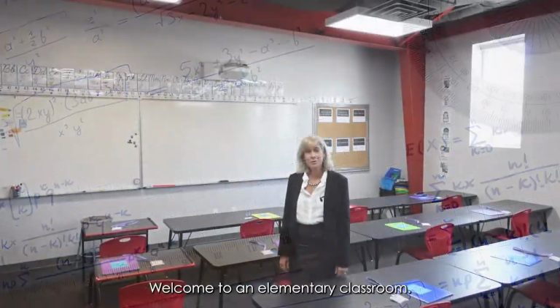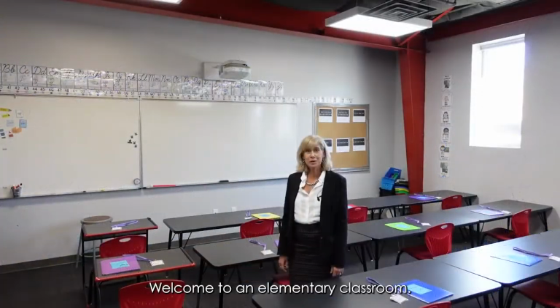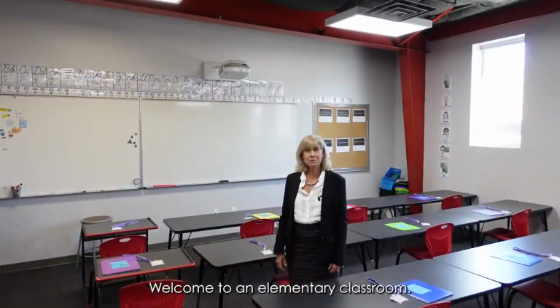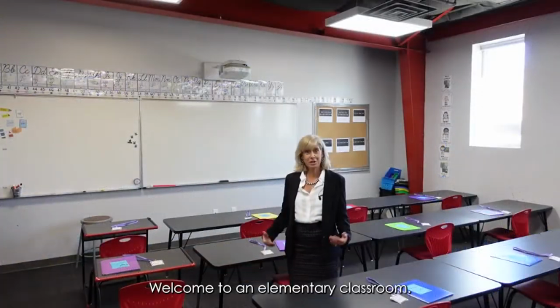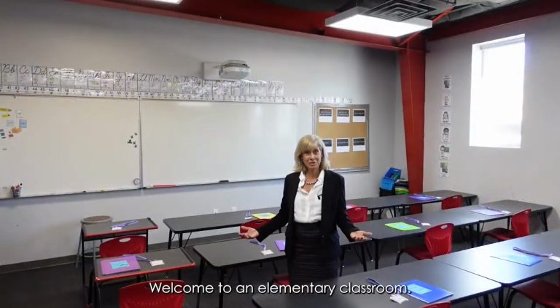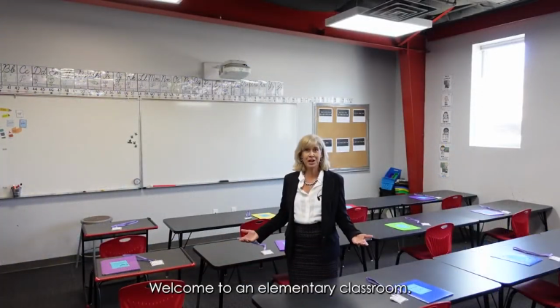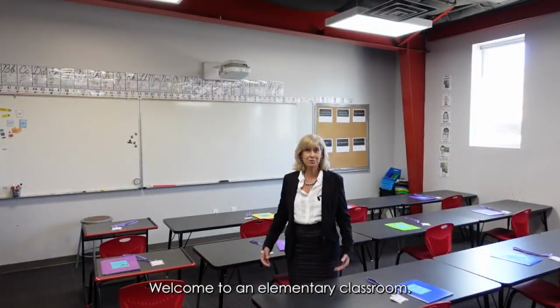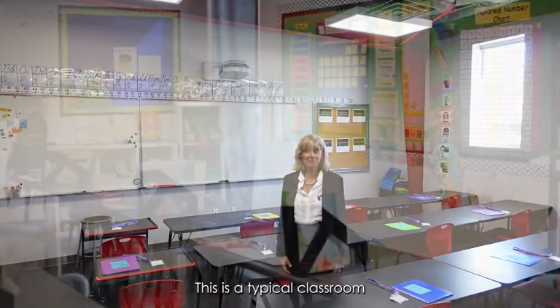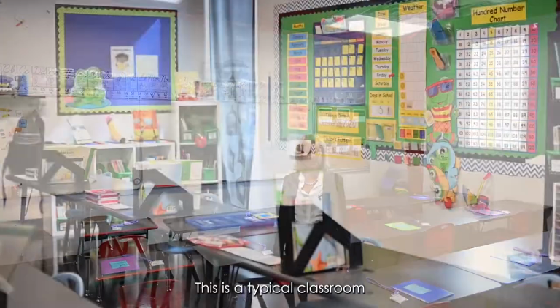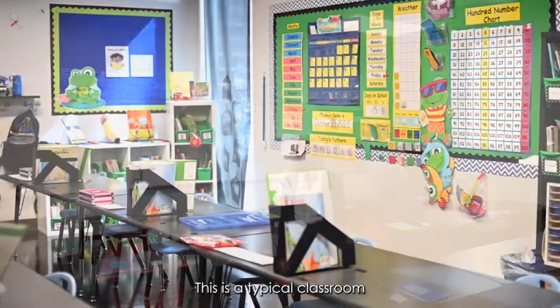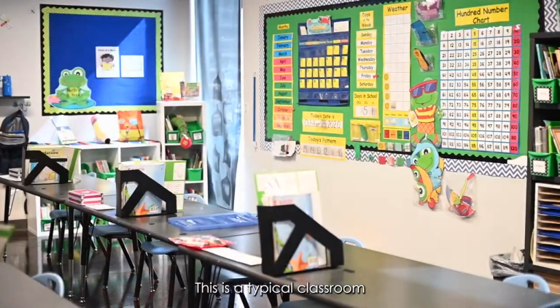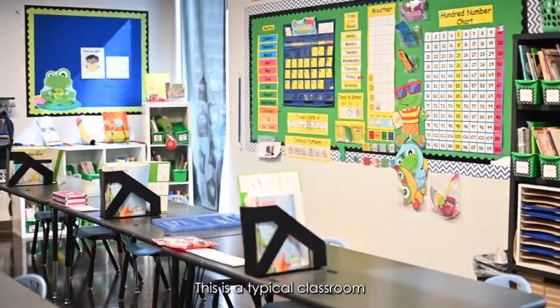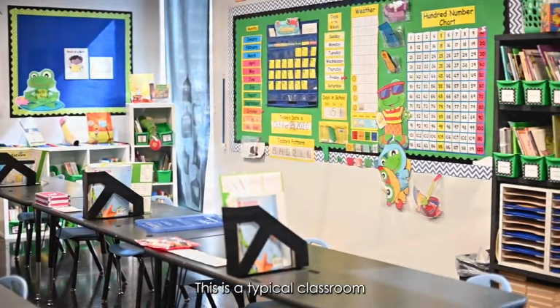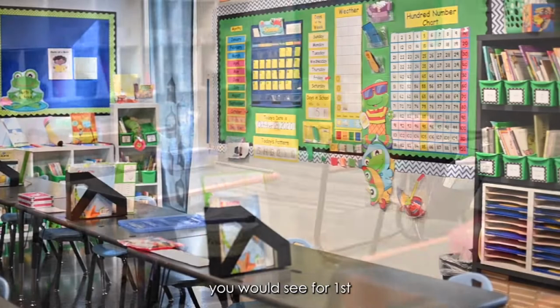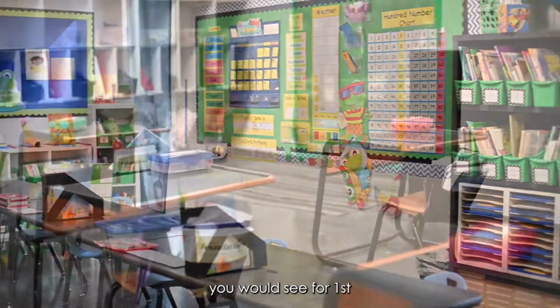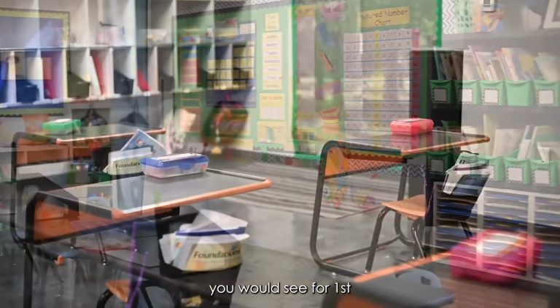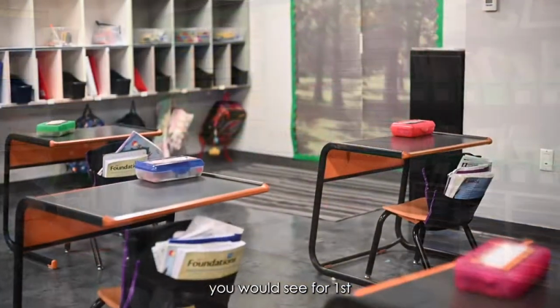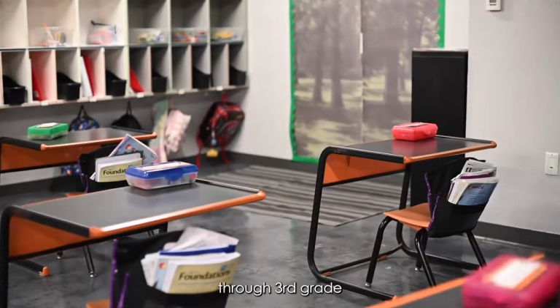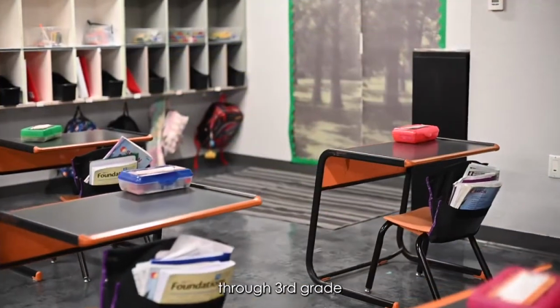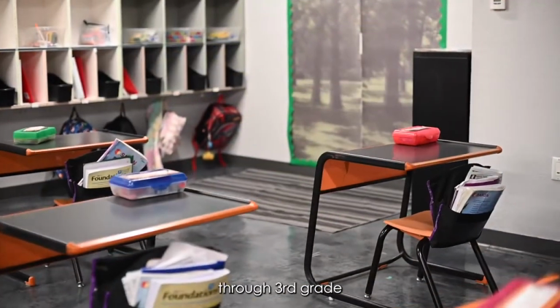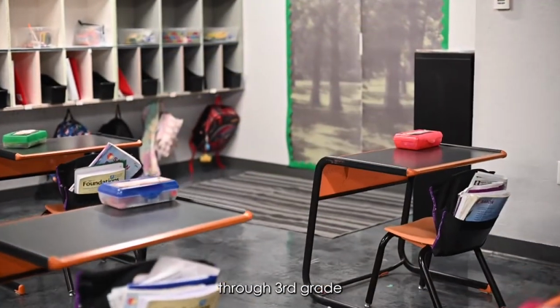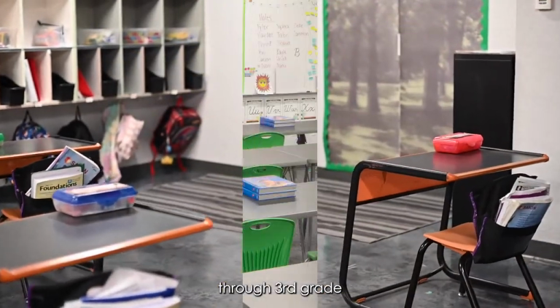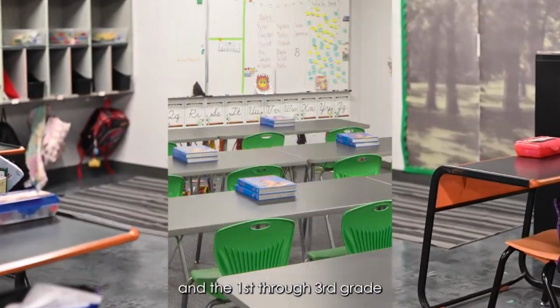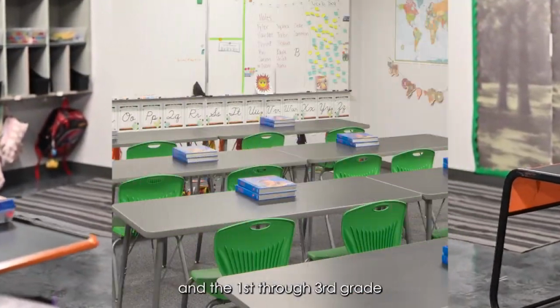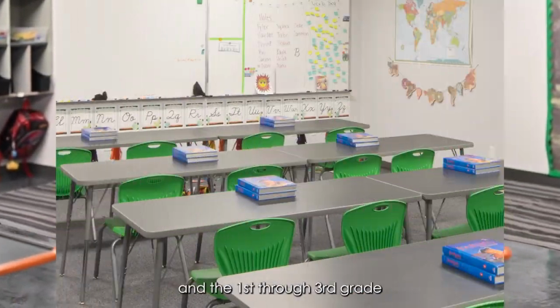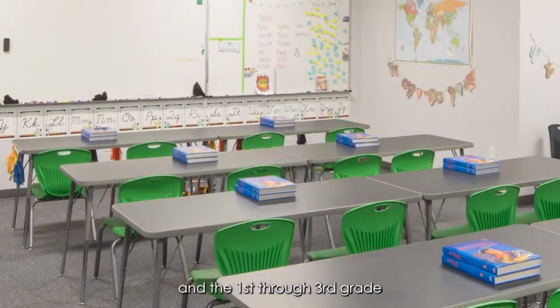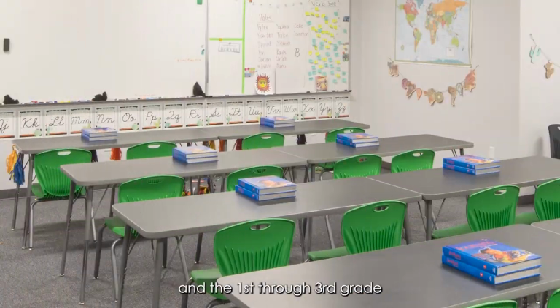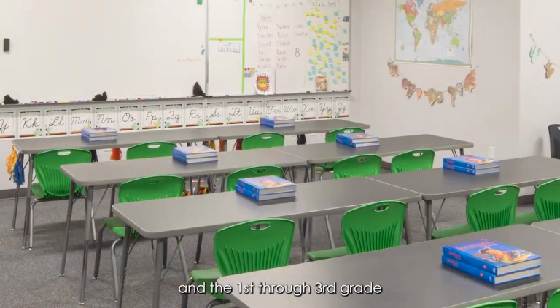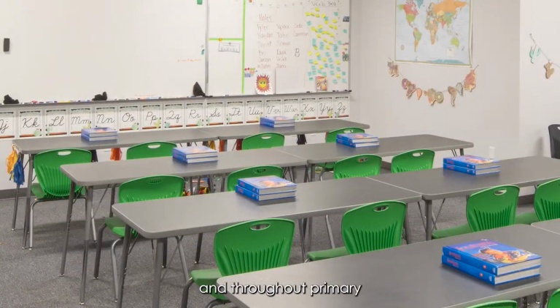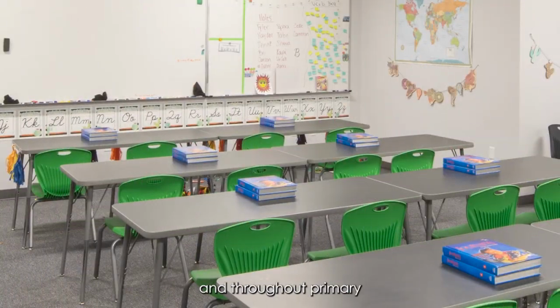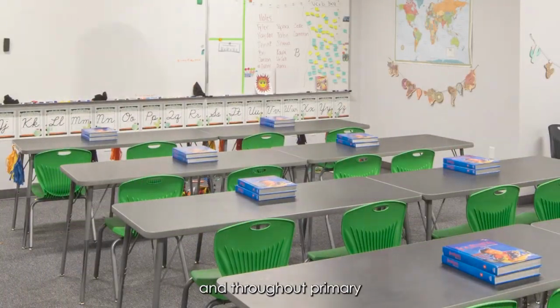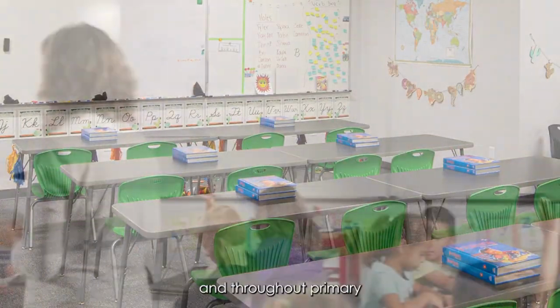Welcome to an elementary classroom. This is a typical classroom you would see for first through third grade. In the first through third grade and throughout primary,